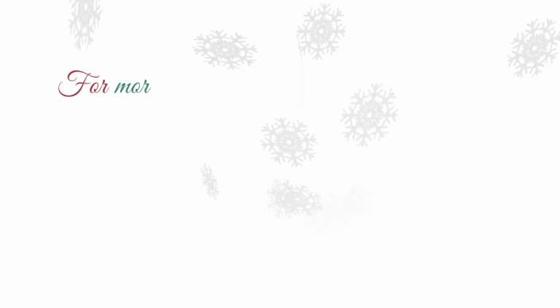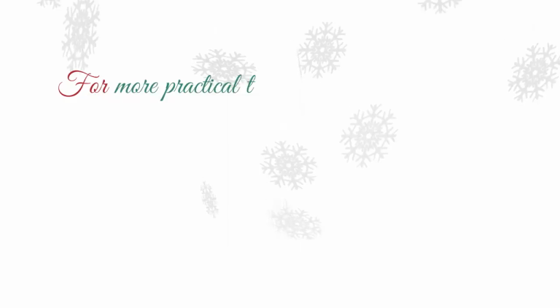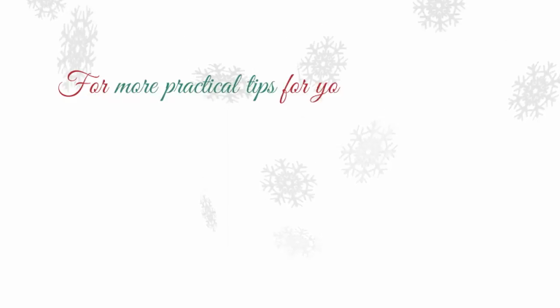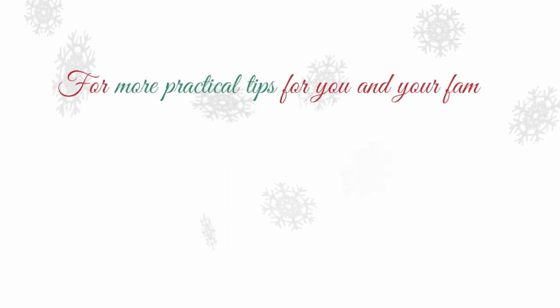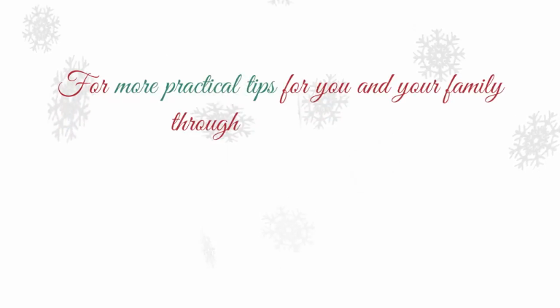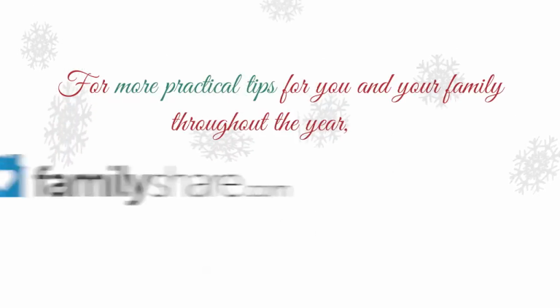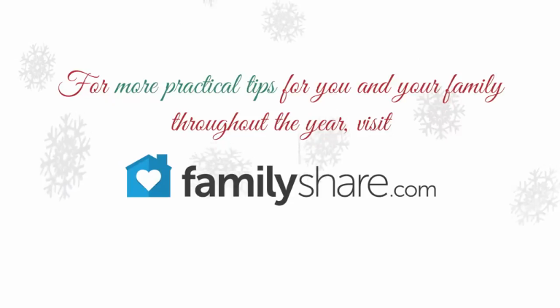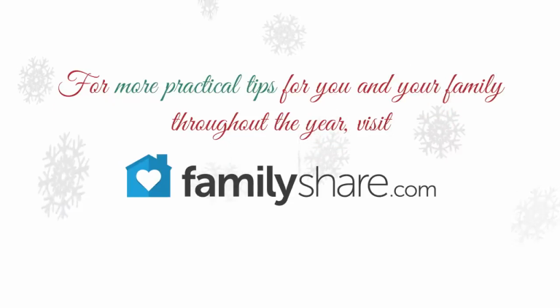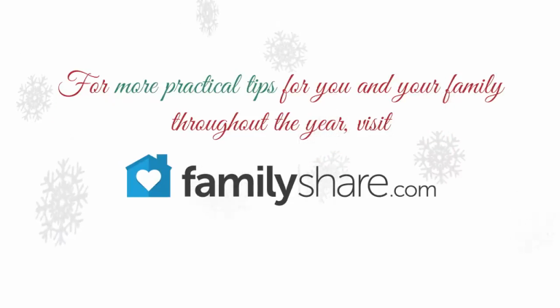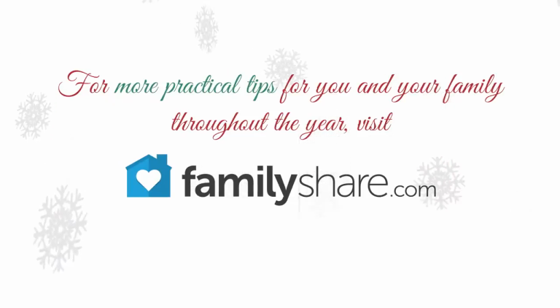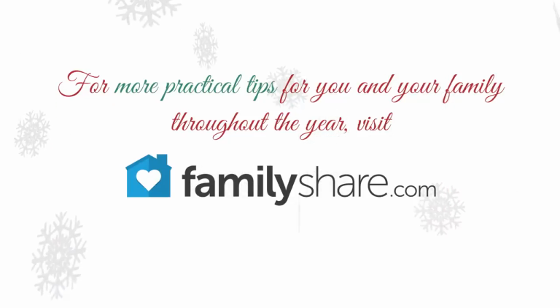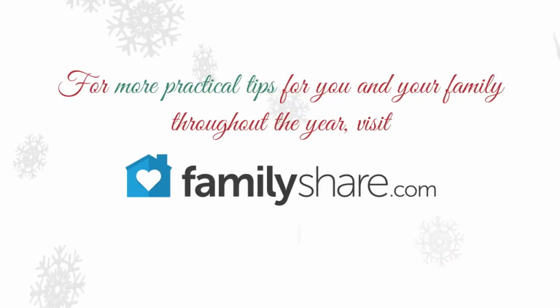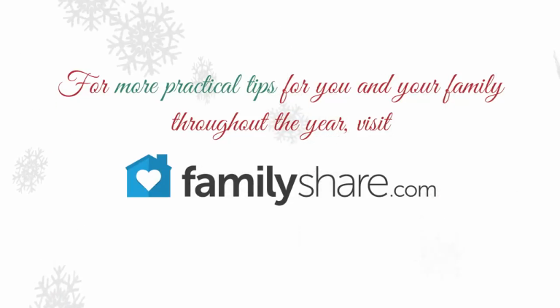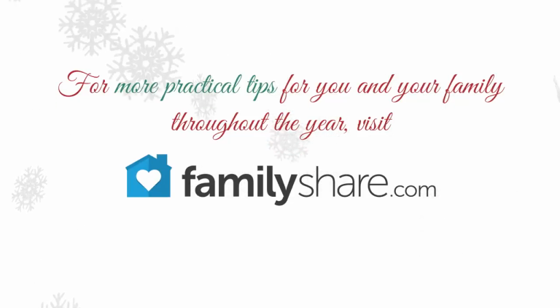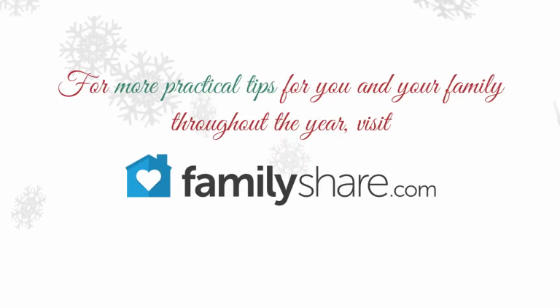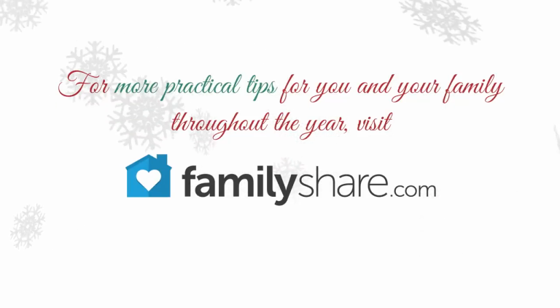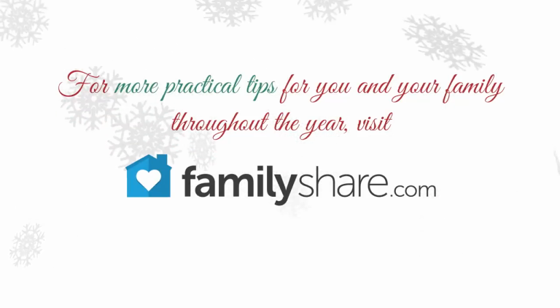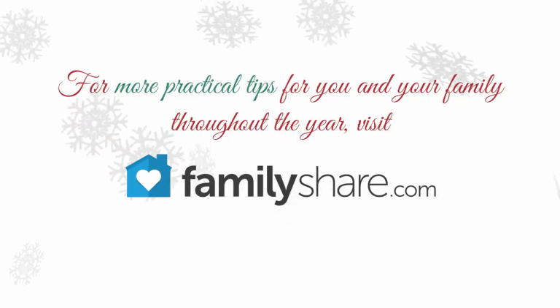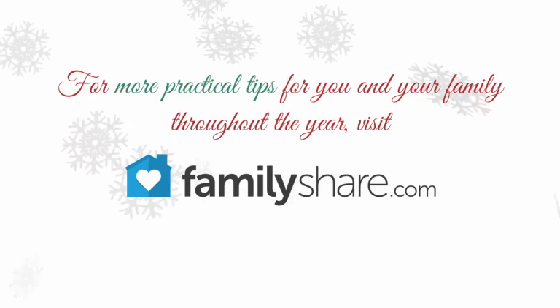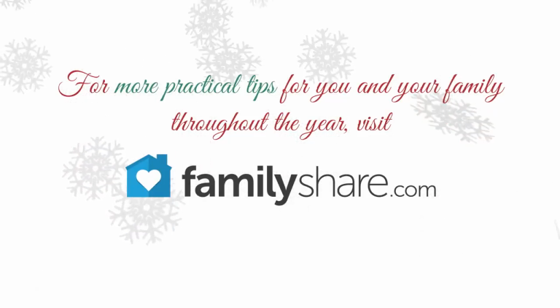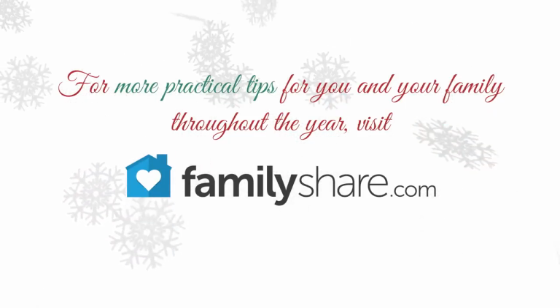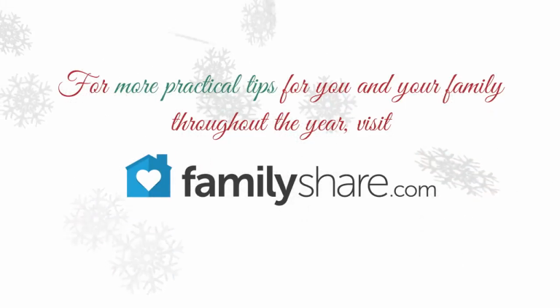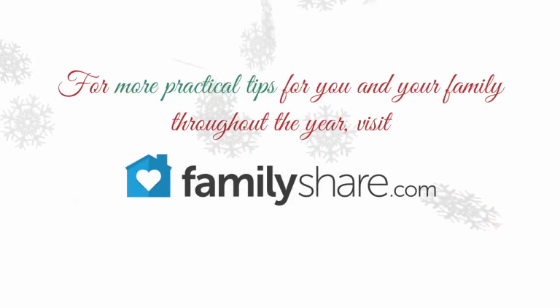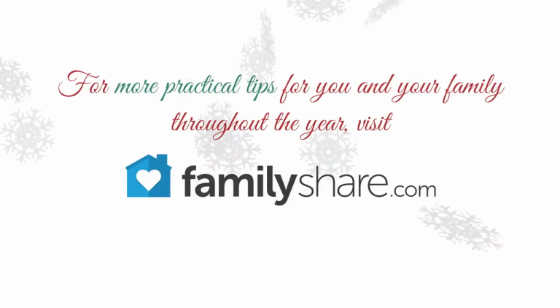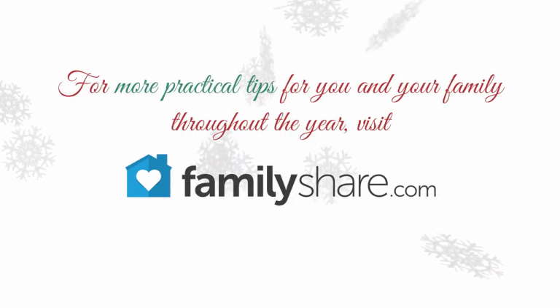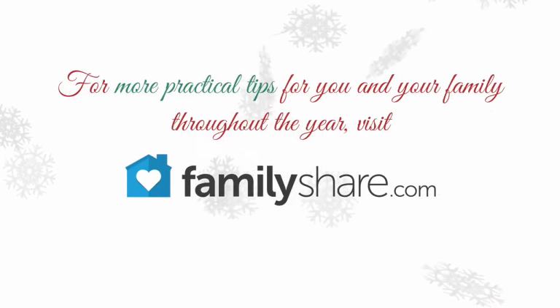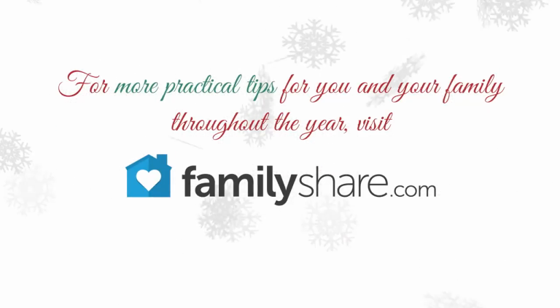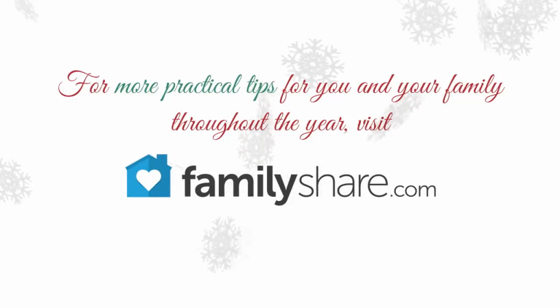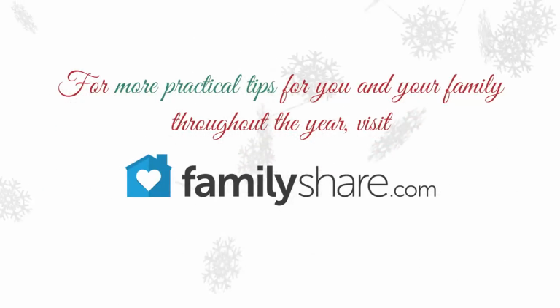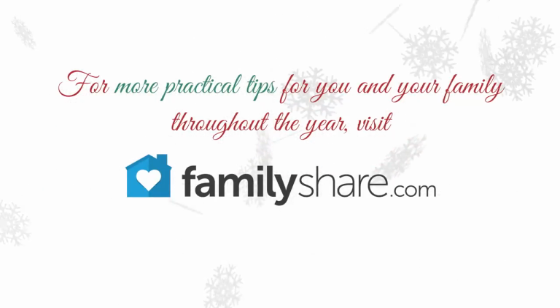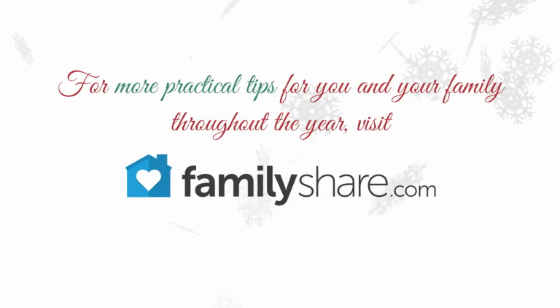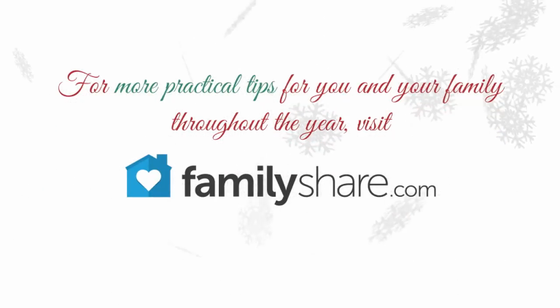Happy Holidays from FamilyShare! For more practical tips for you and your family throughout the year, visit FamilyShare.com.